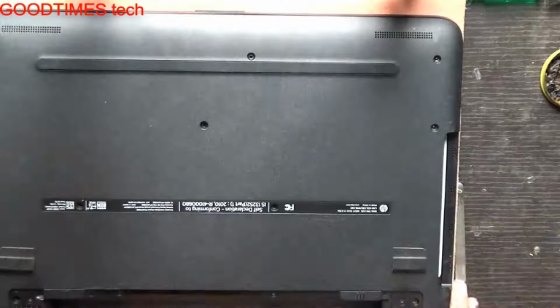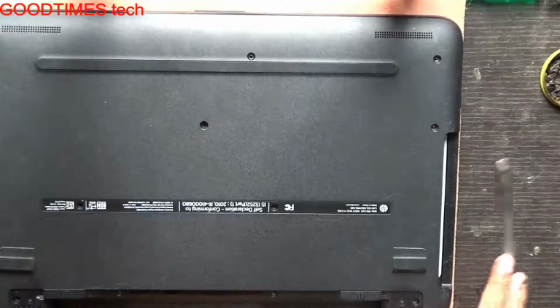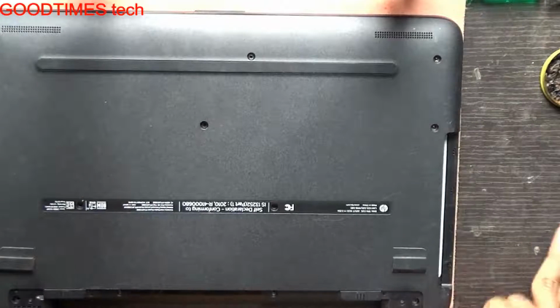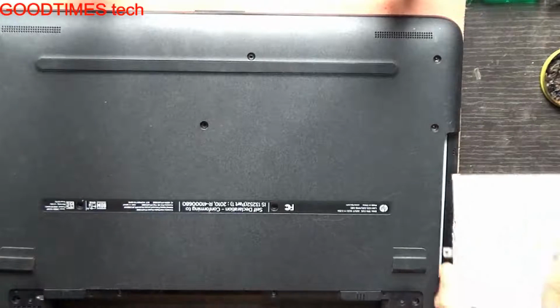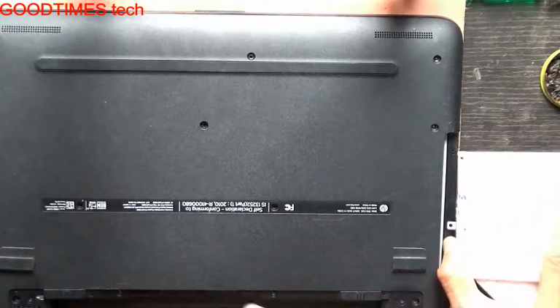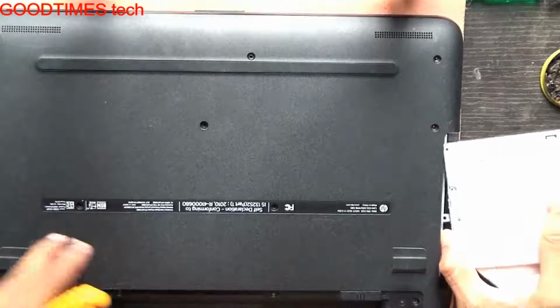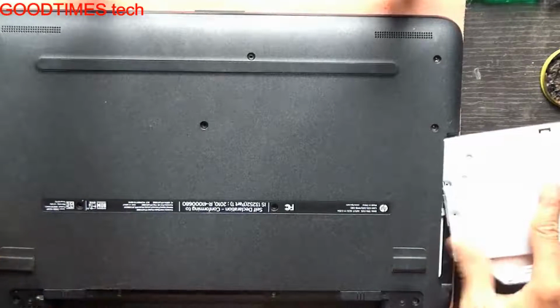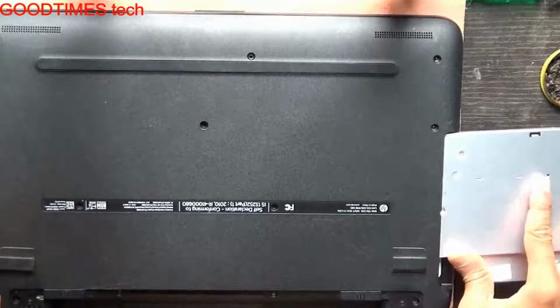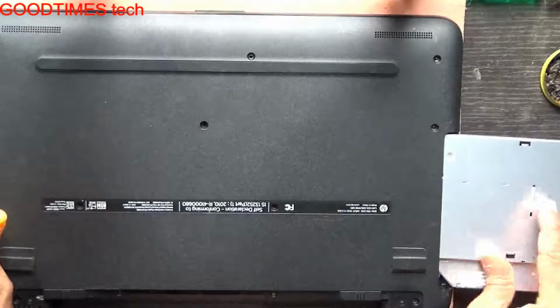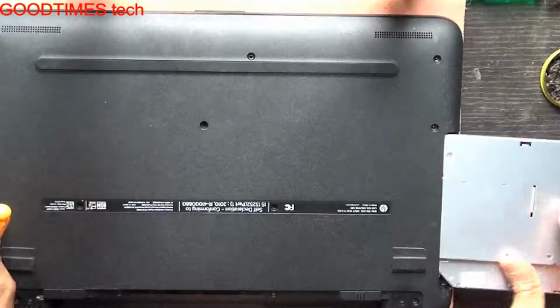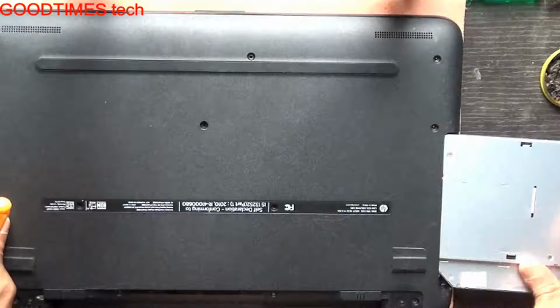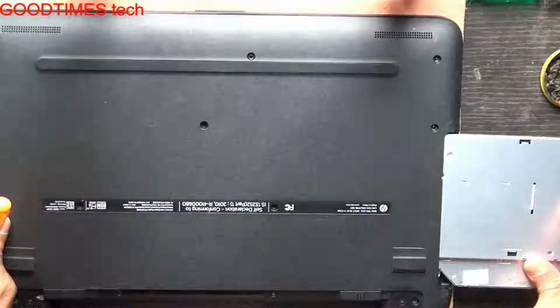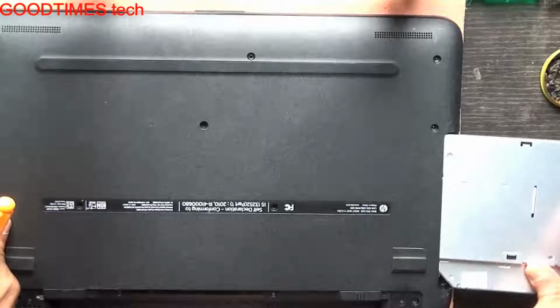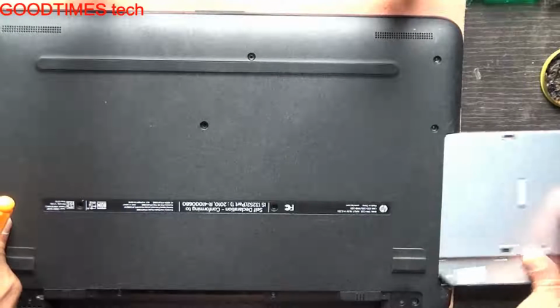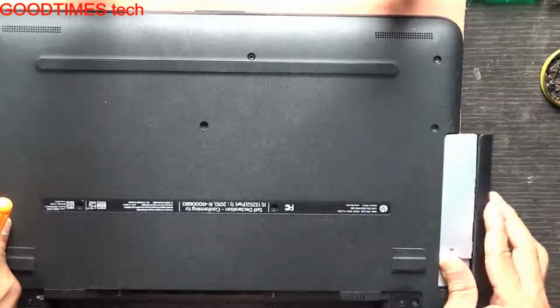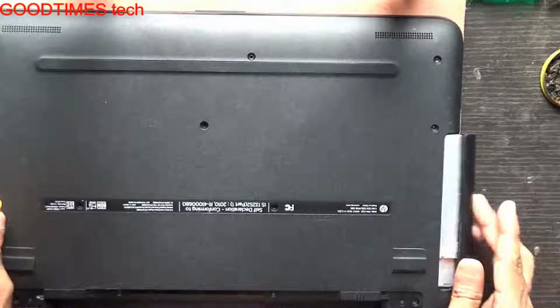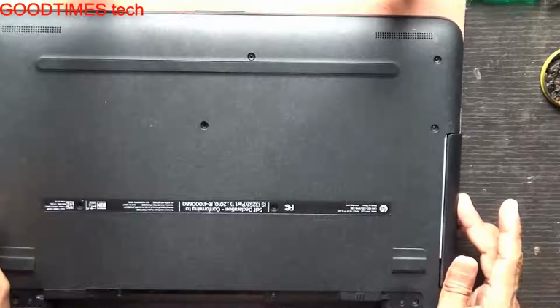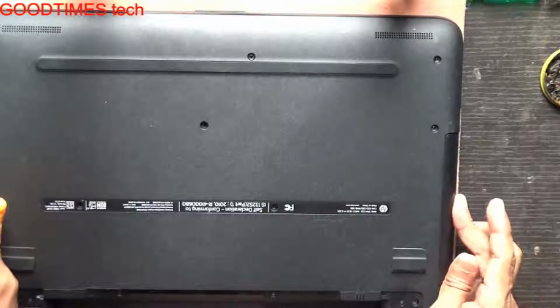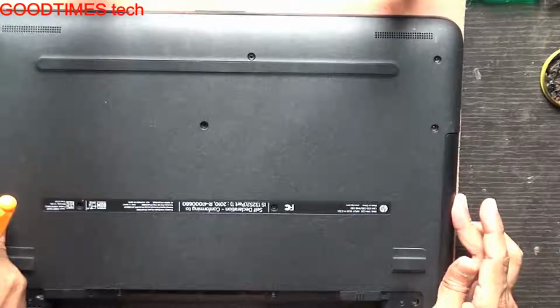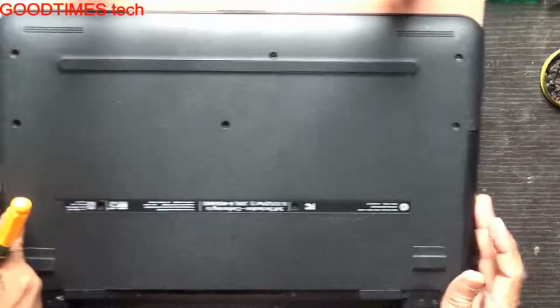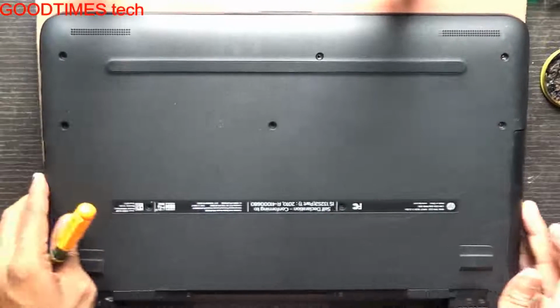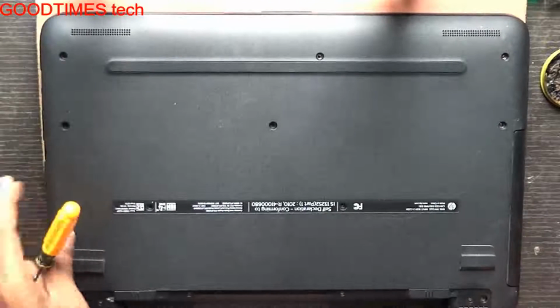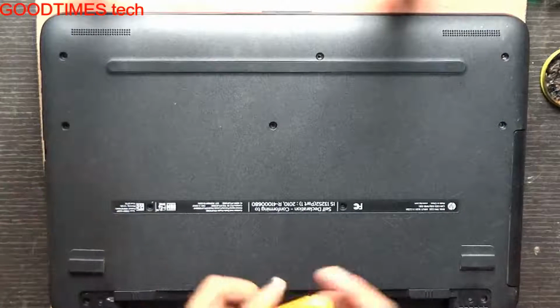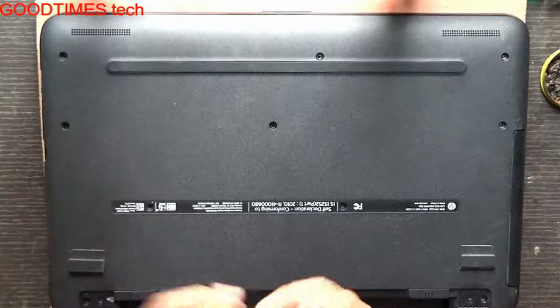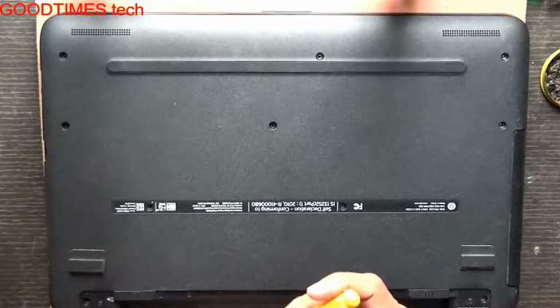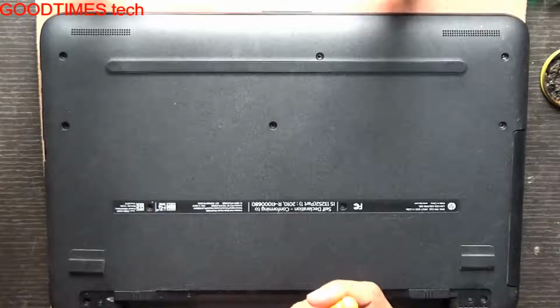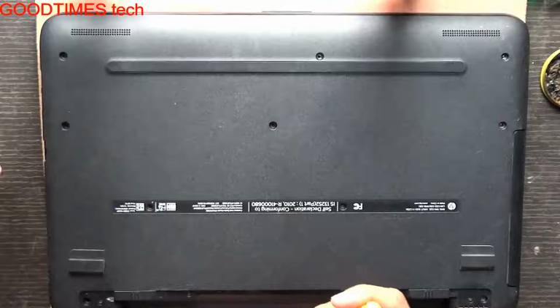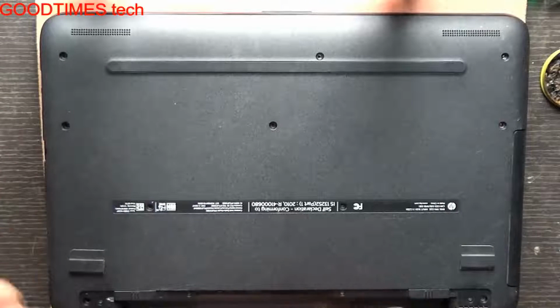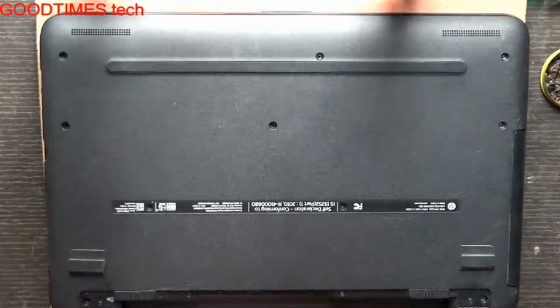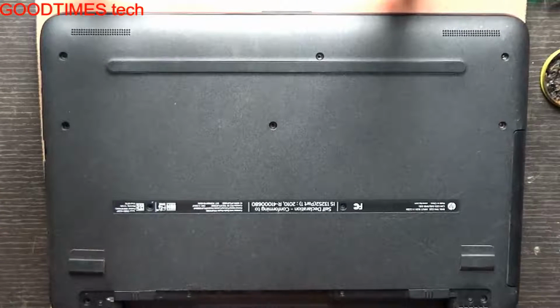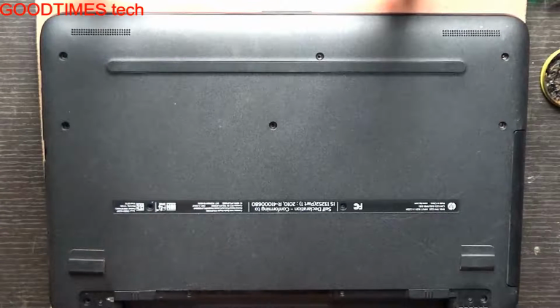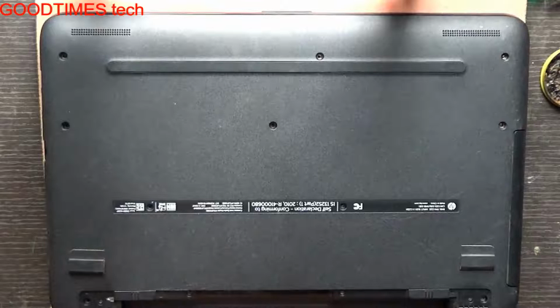Fix it back. I'm going to go on posting these screws.